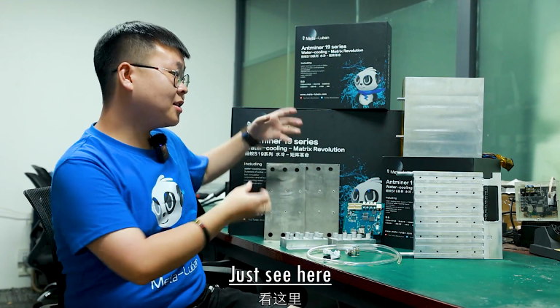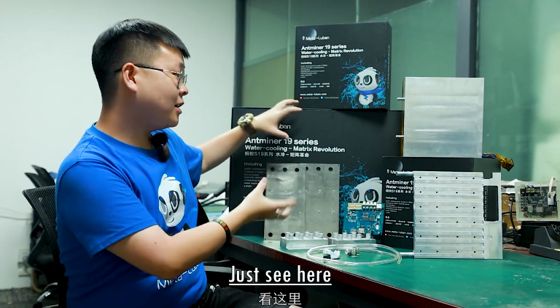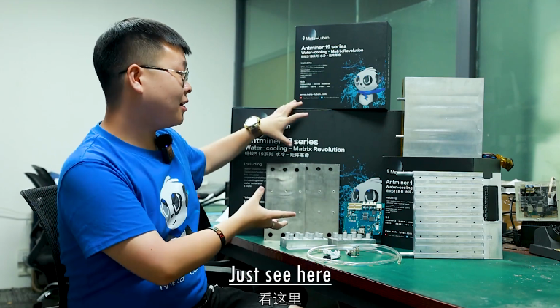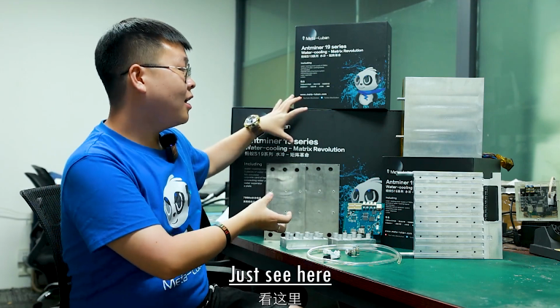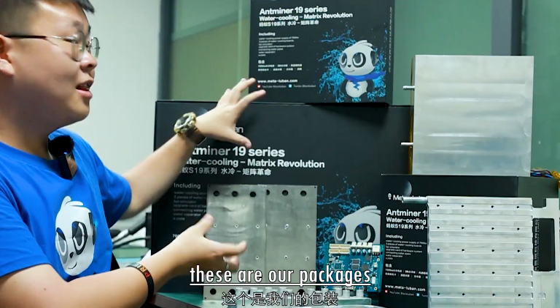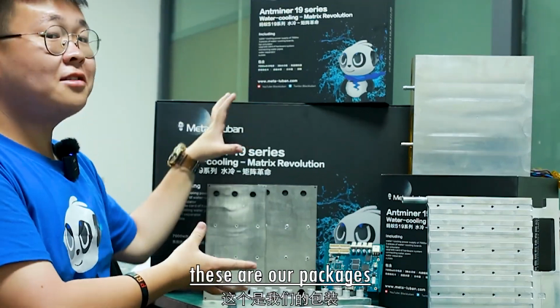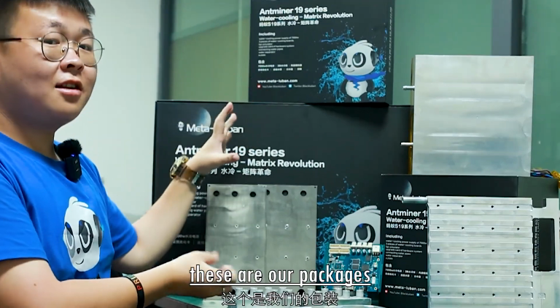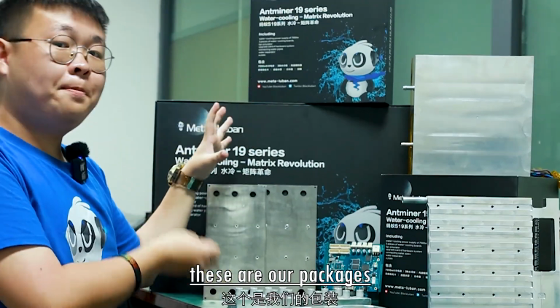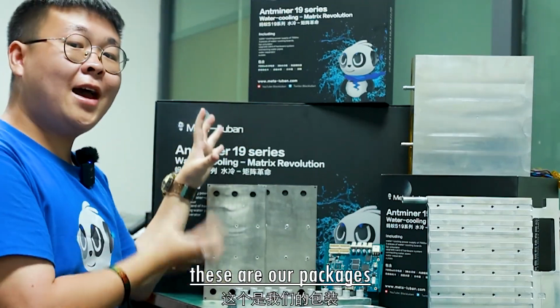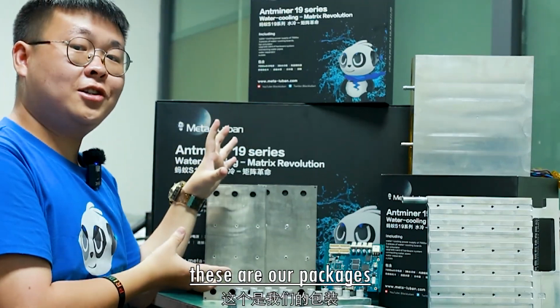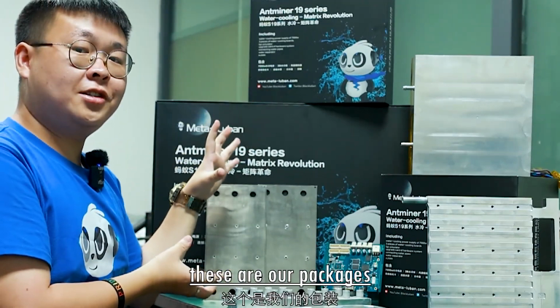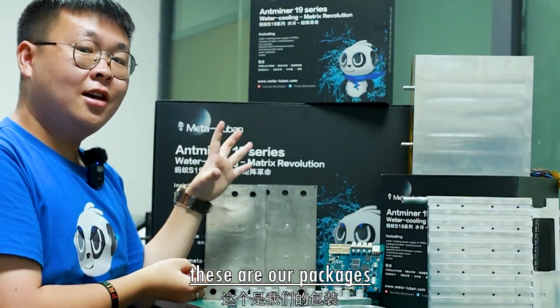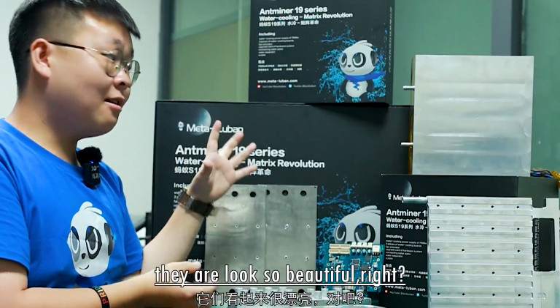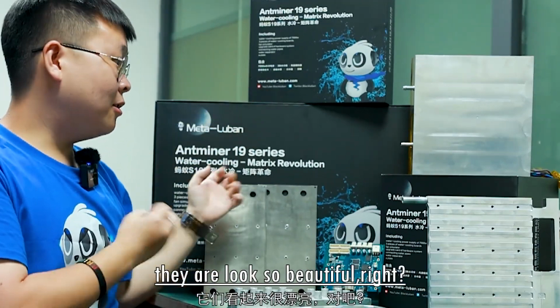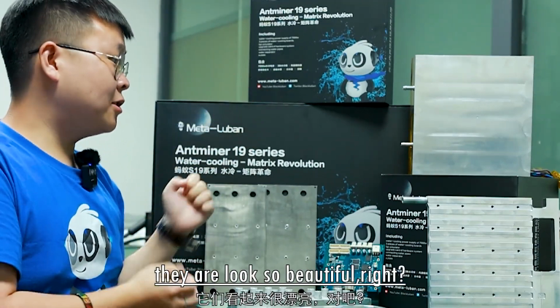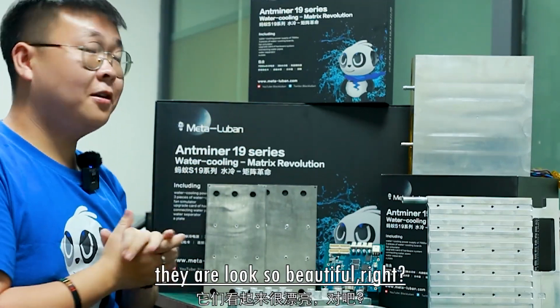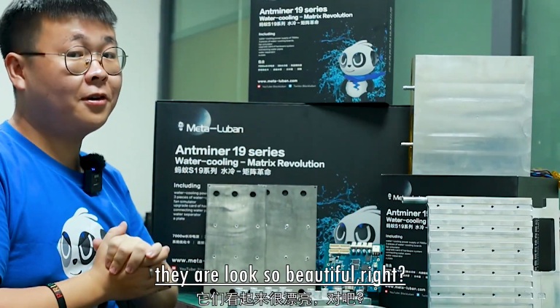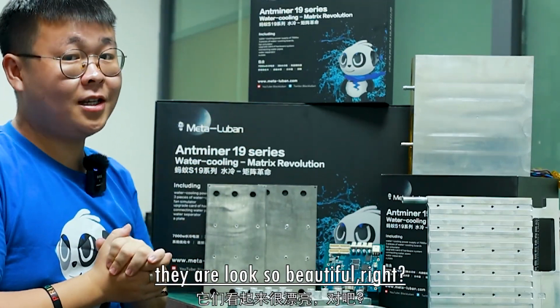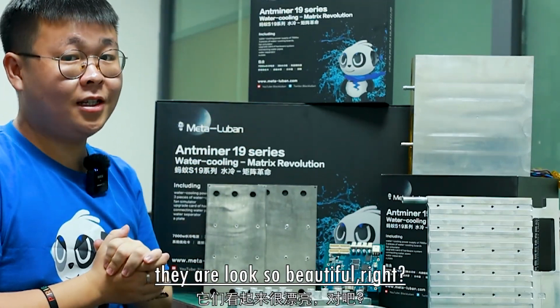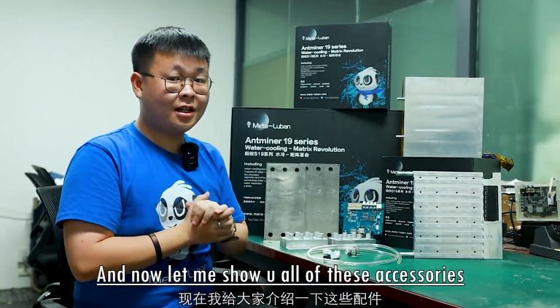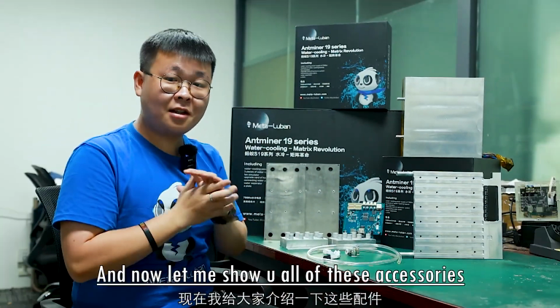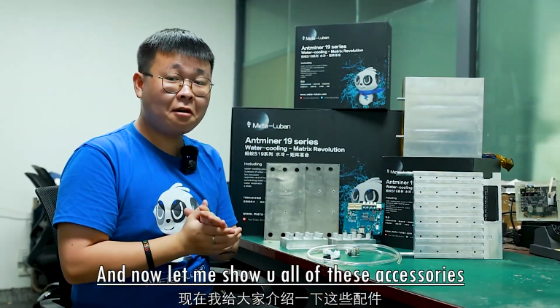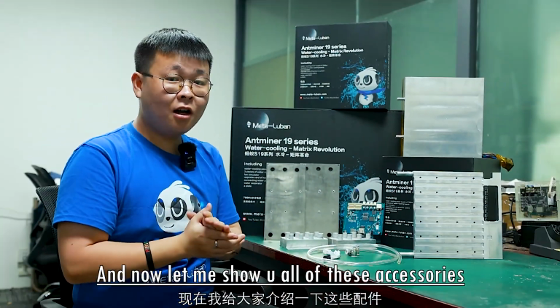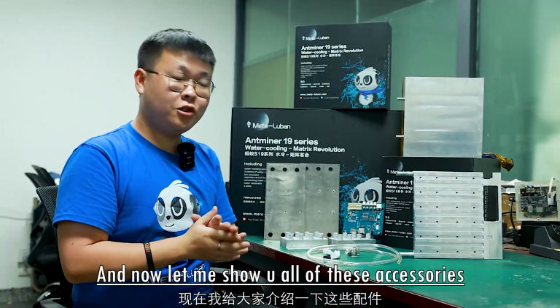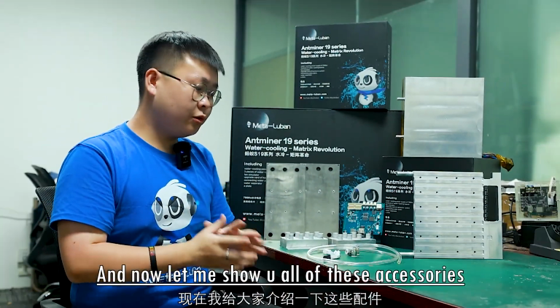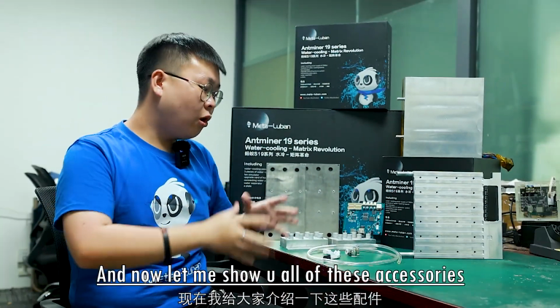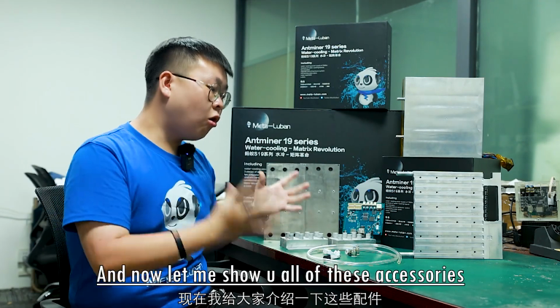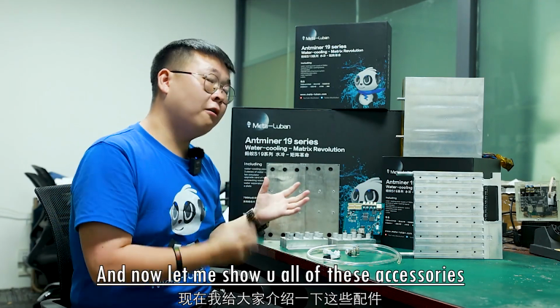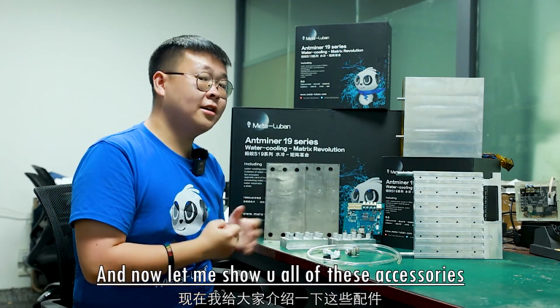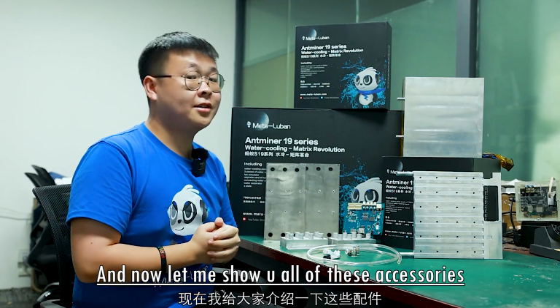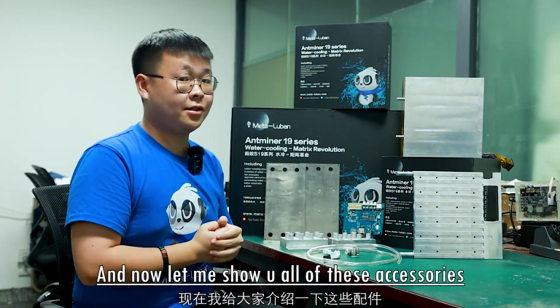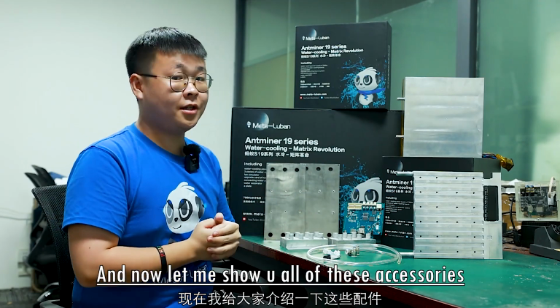Just see here — these are the packages. They look so beautiful, right? And now let me show you all of these accessories.